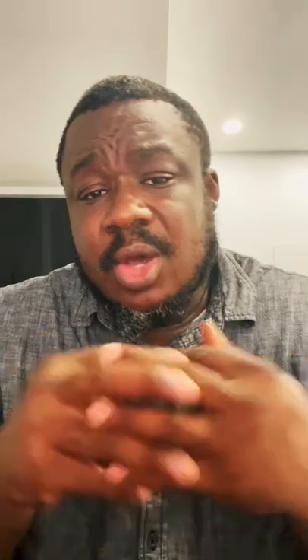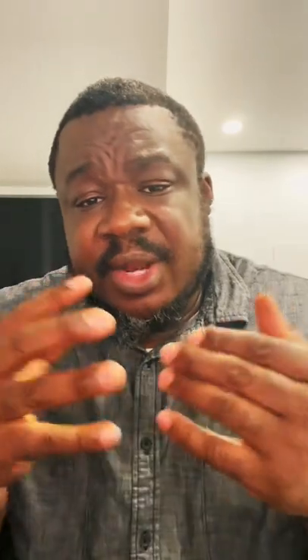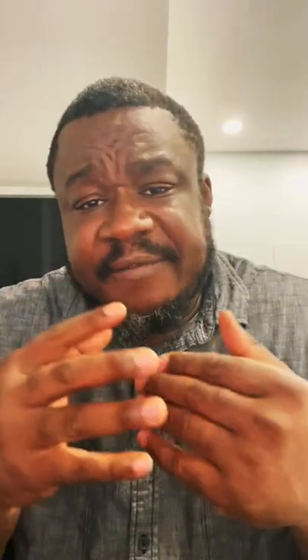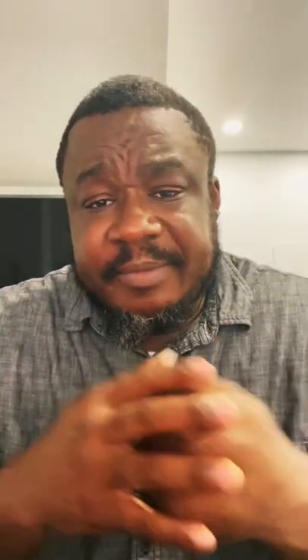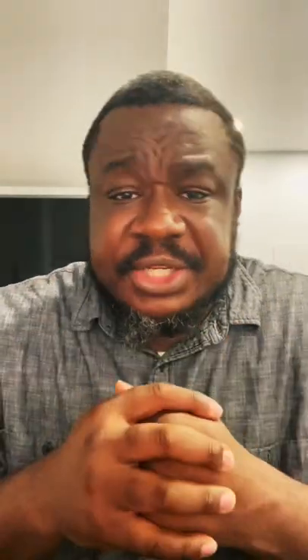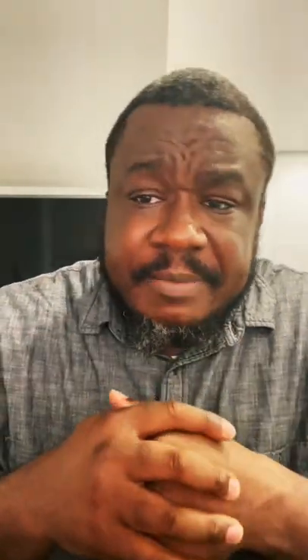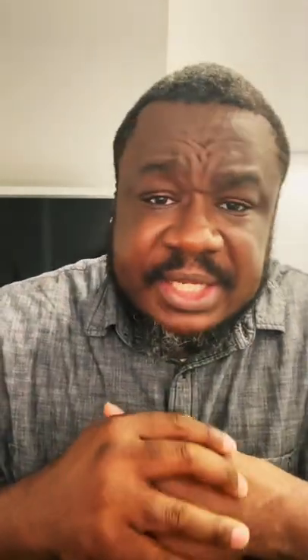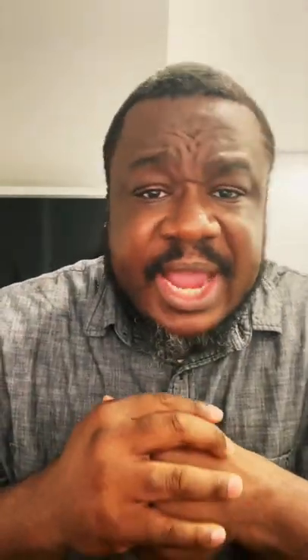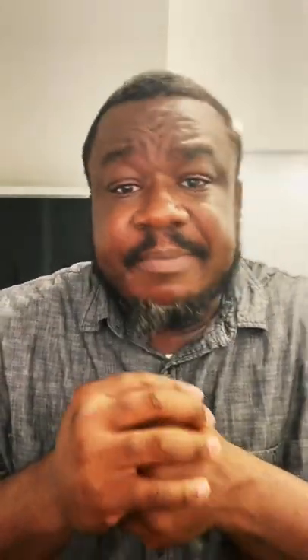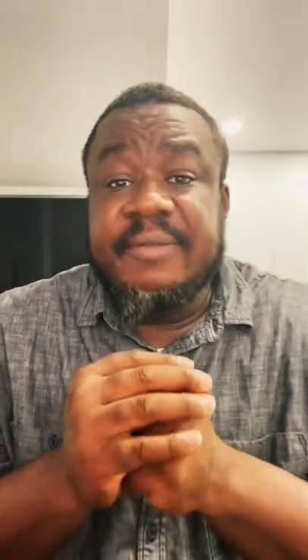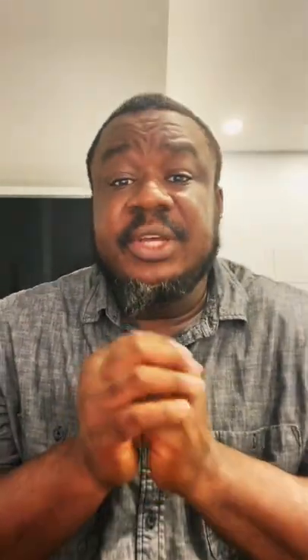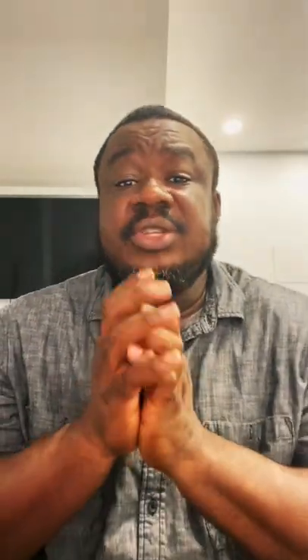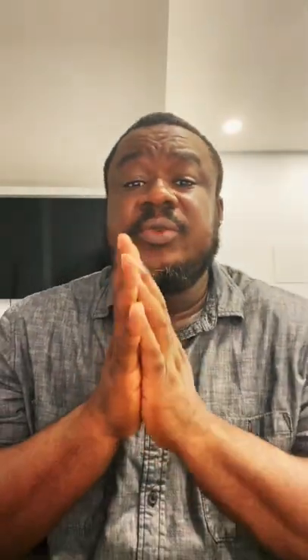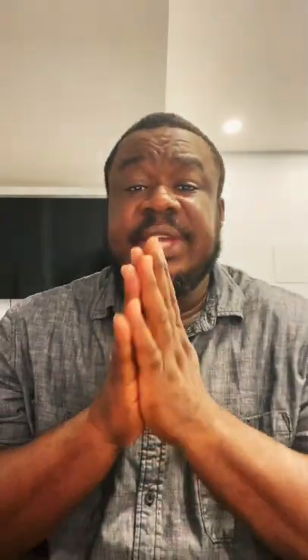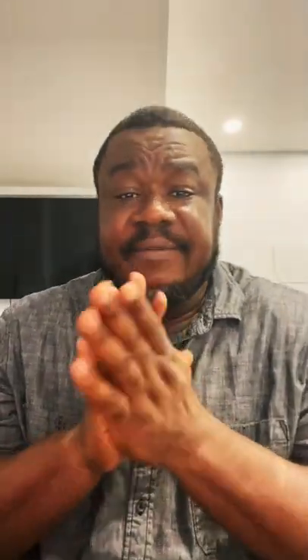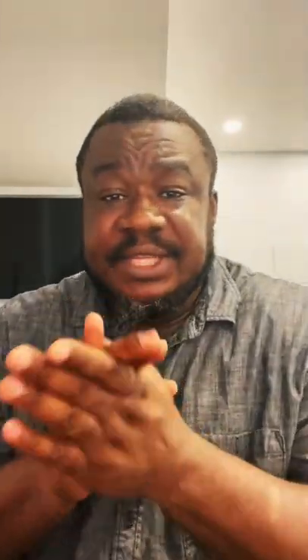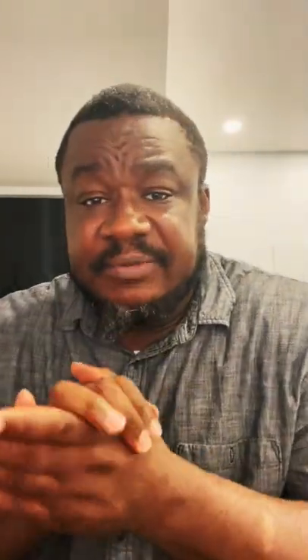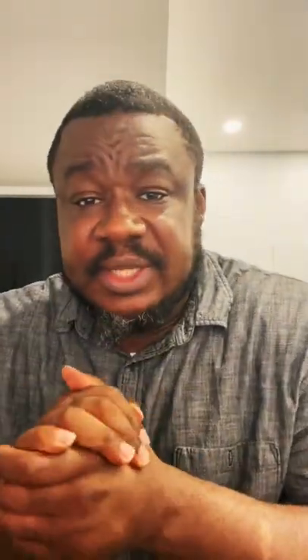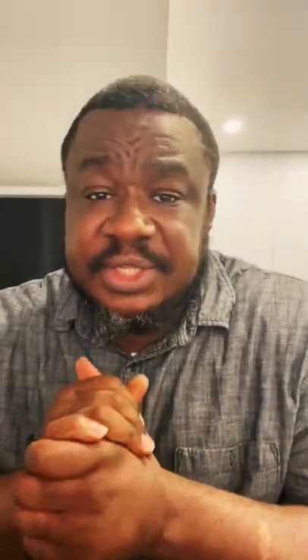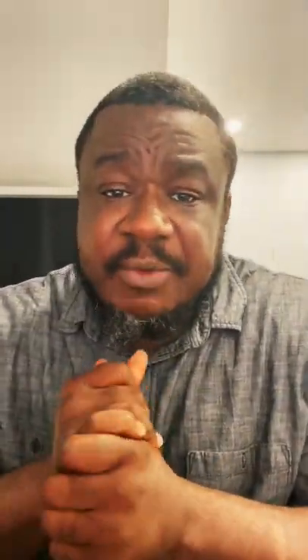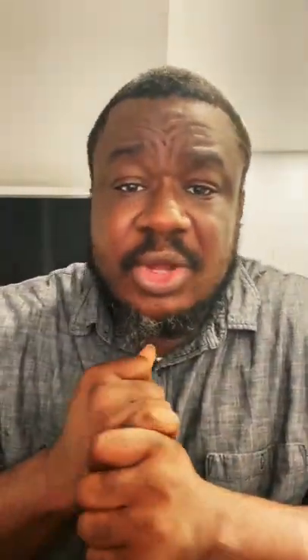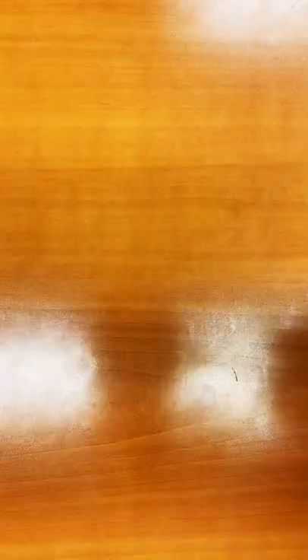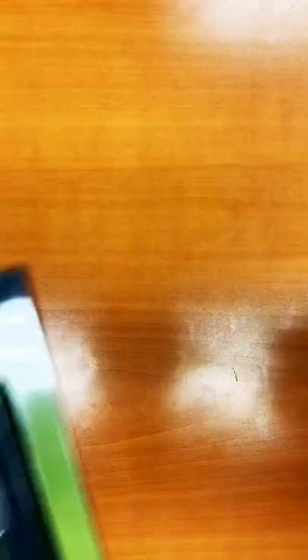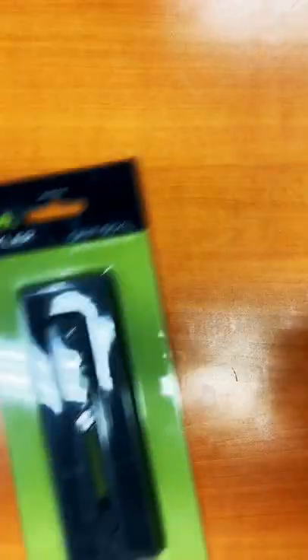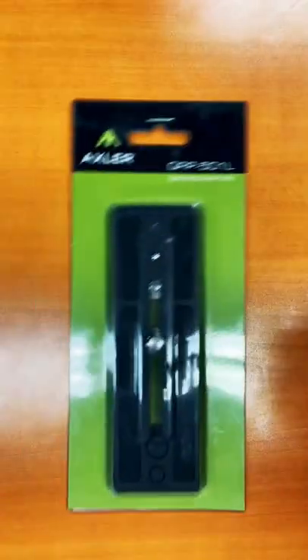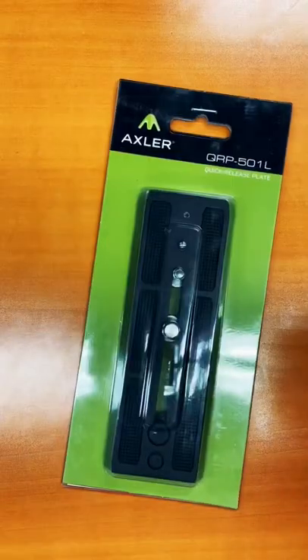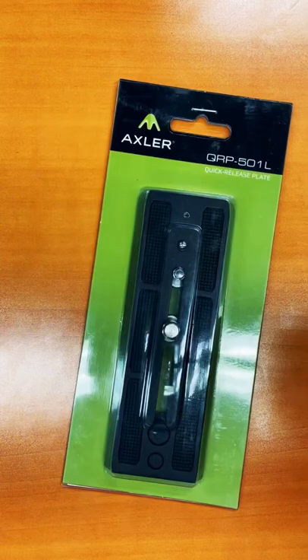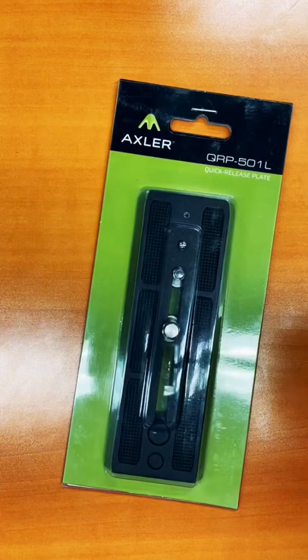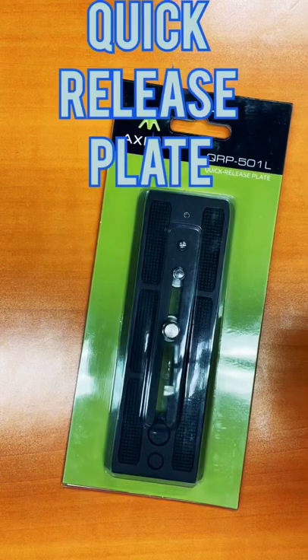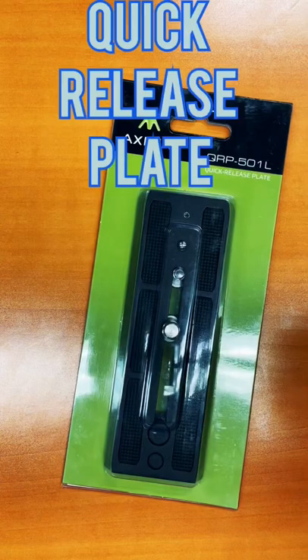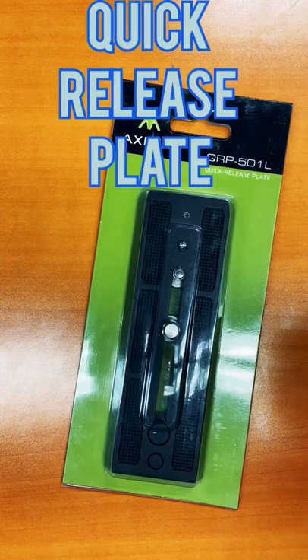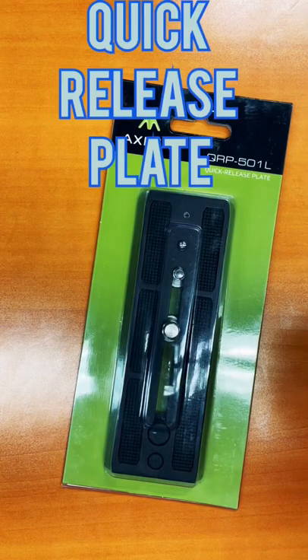What up family, it's your man Harry B for Good Stewards AVTV. Today we're talking about quick release plates on tripods.